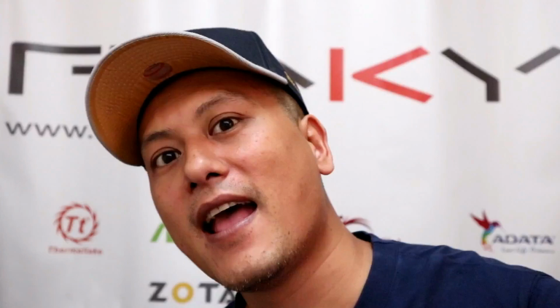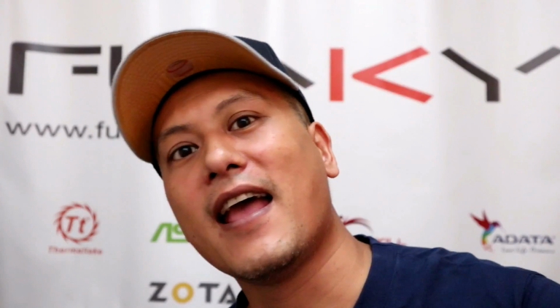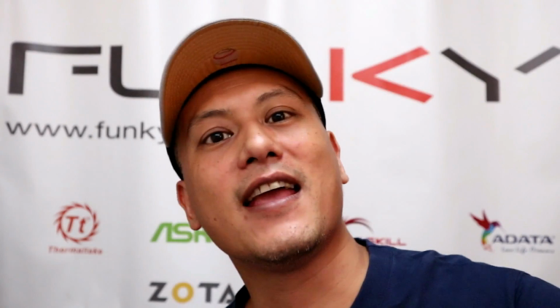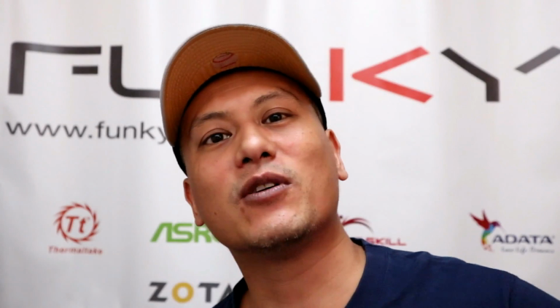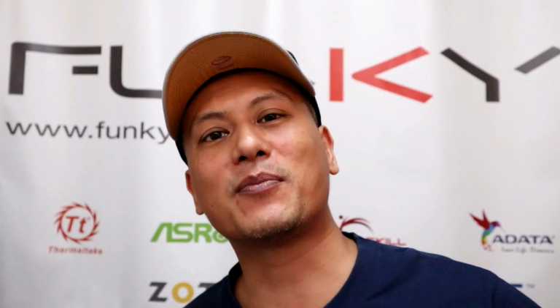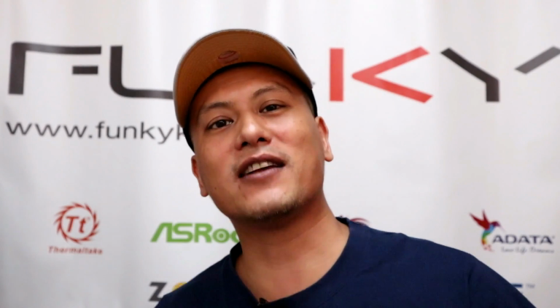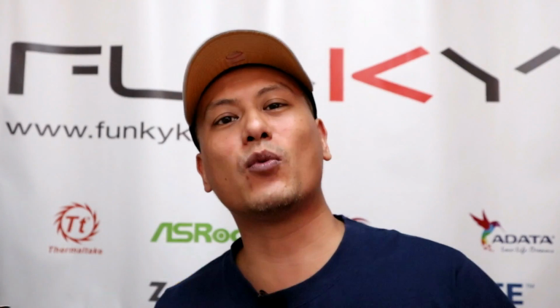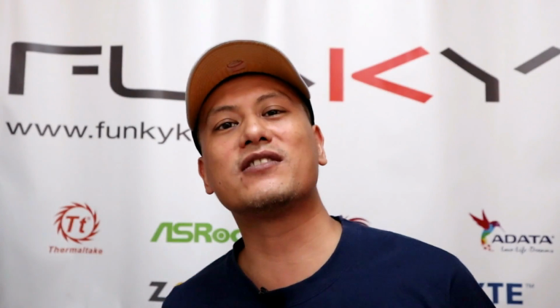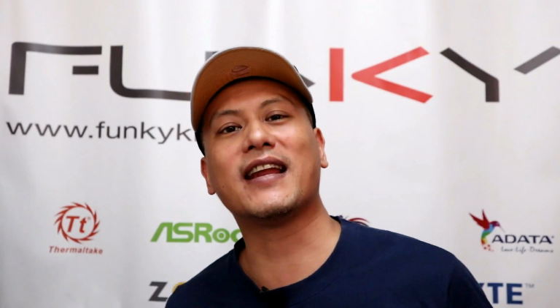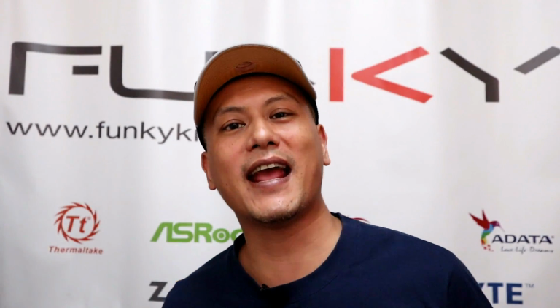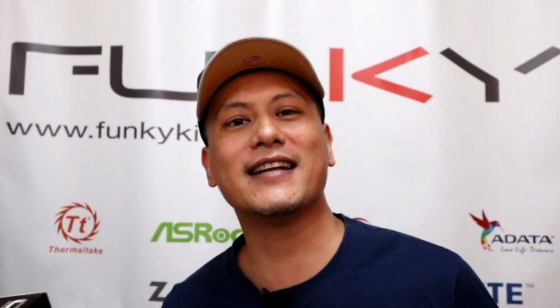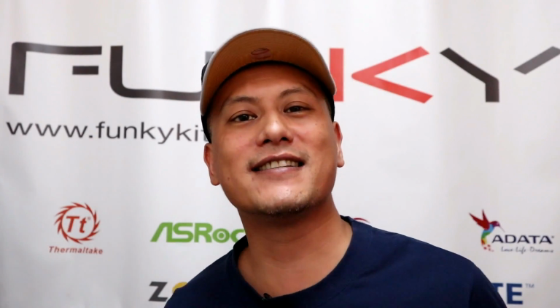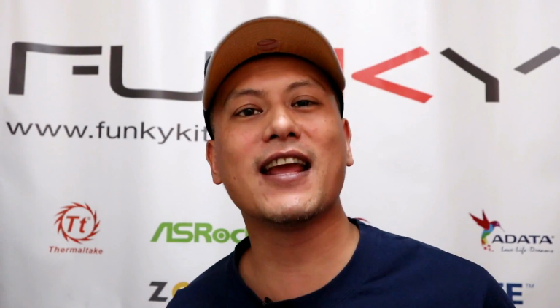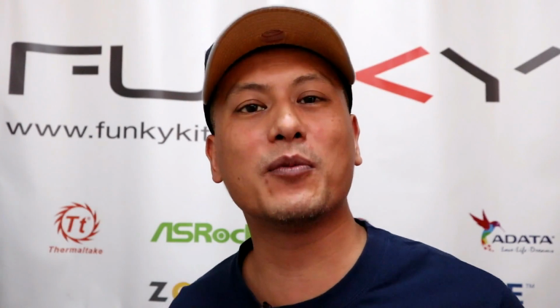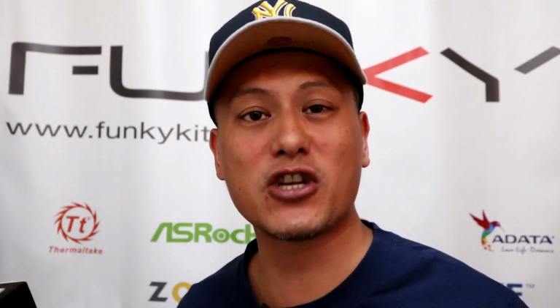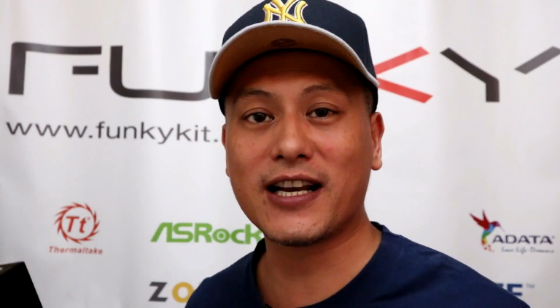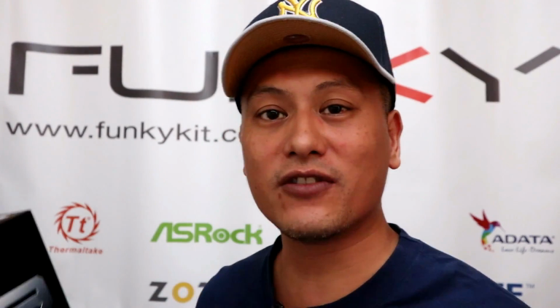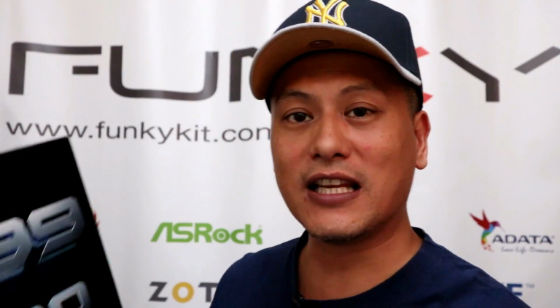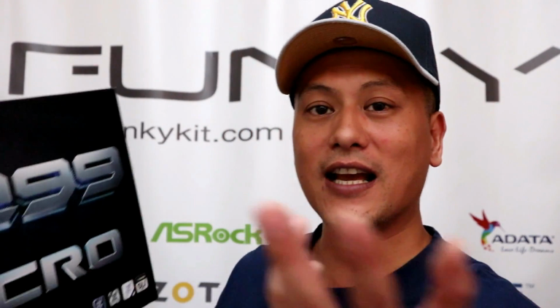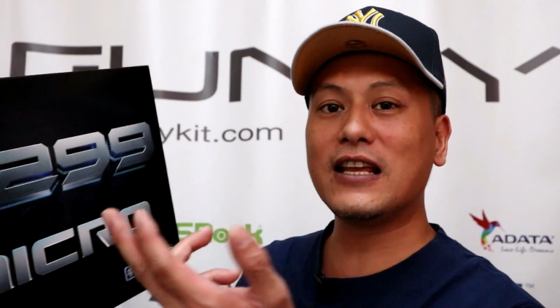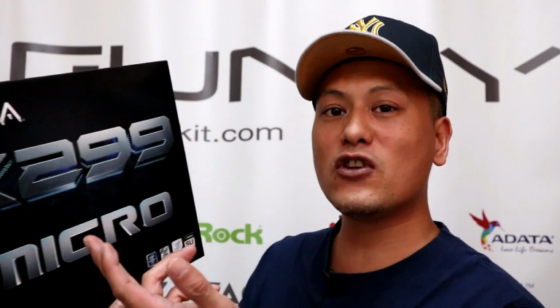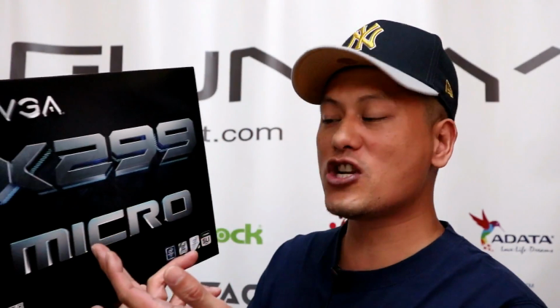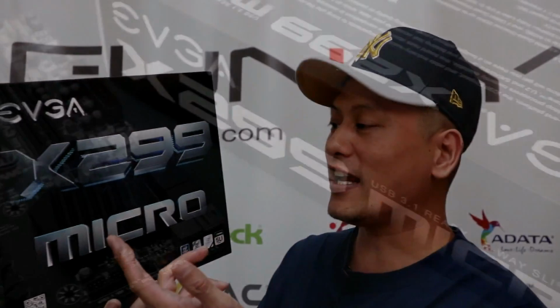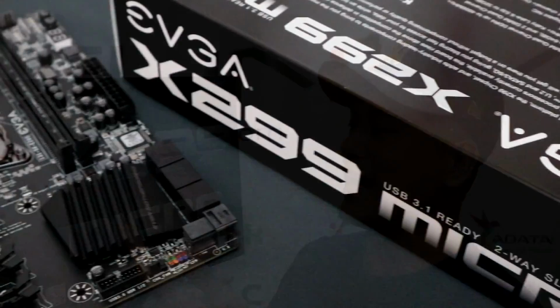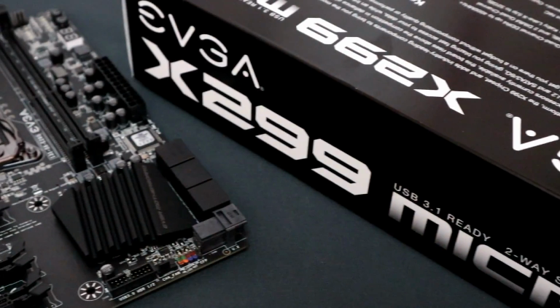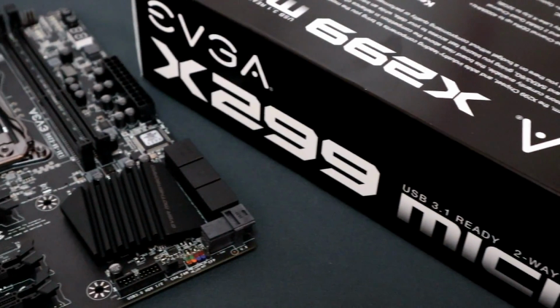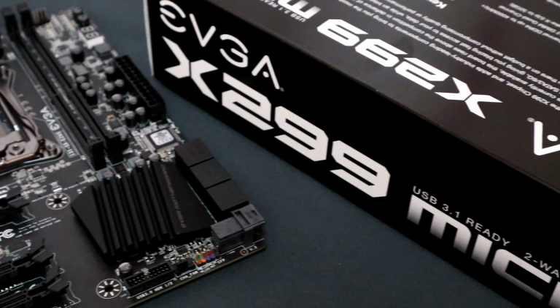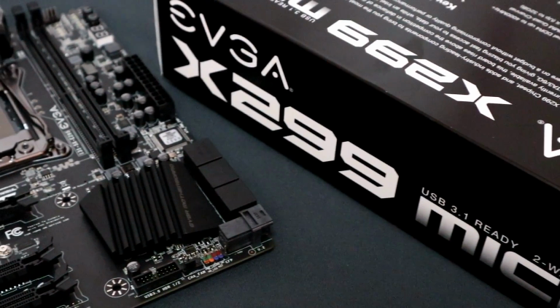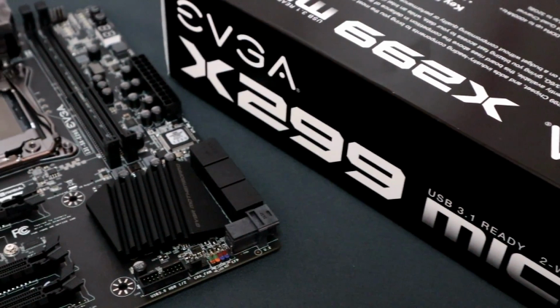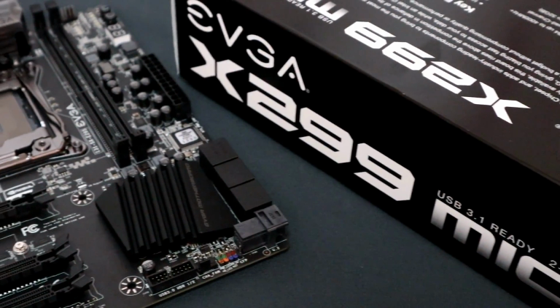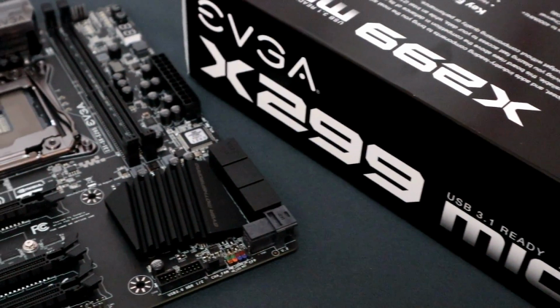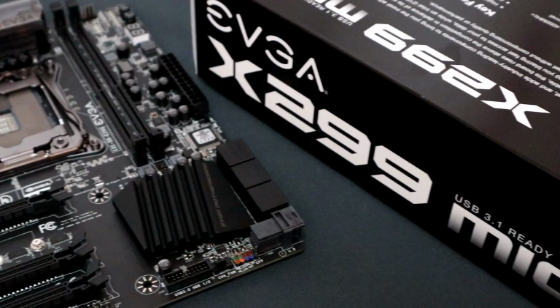Hey, what's up guys, Winston here. Today we'll be checking out the EVGA X299 Micro motherboard.